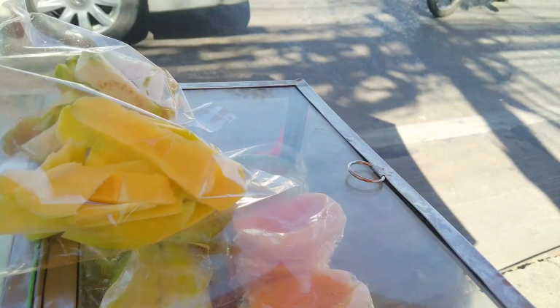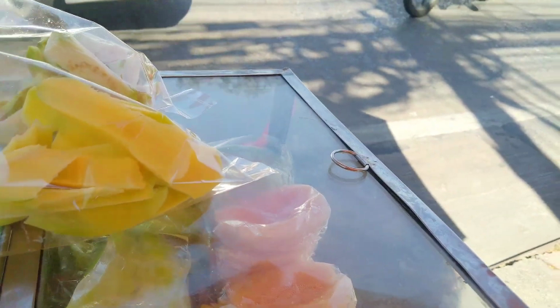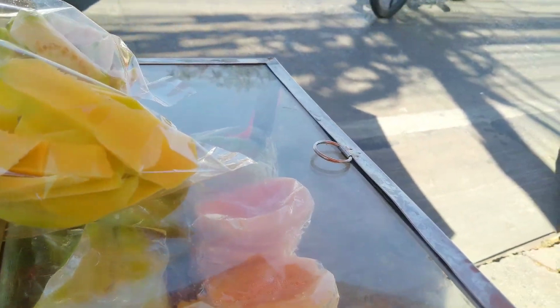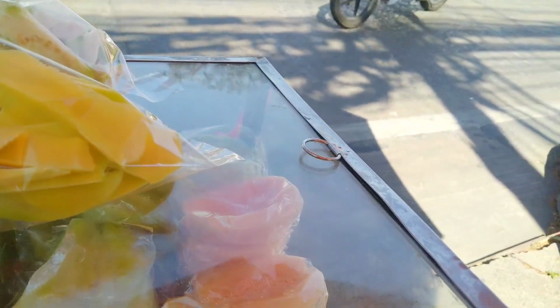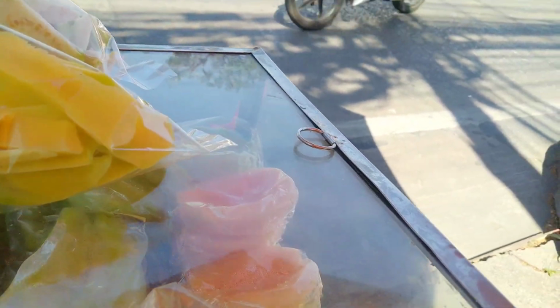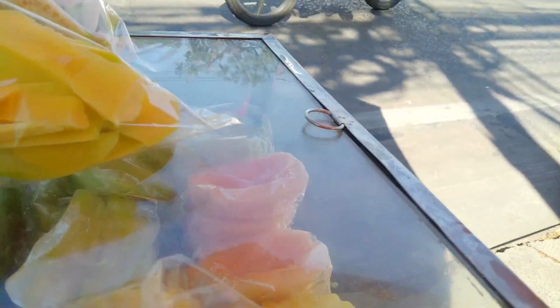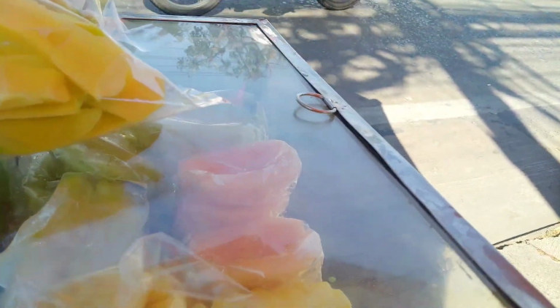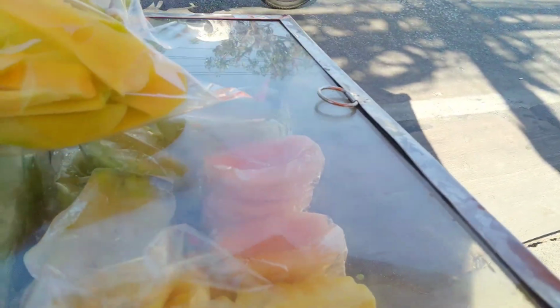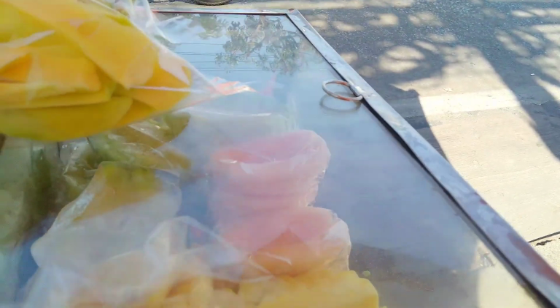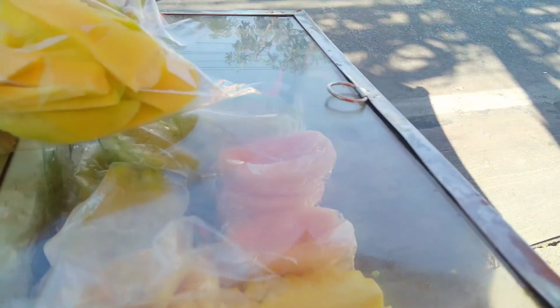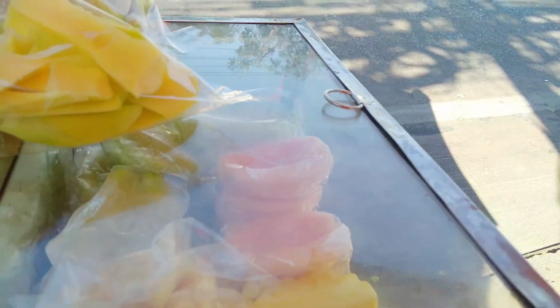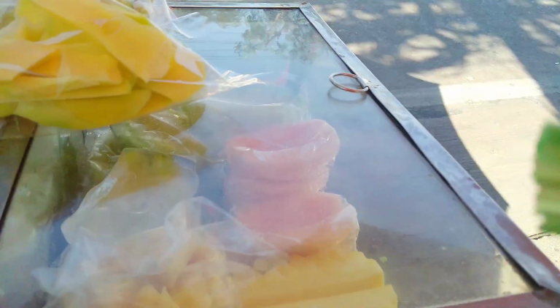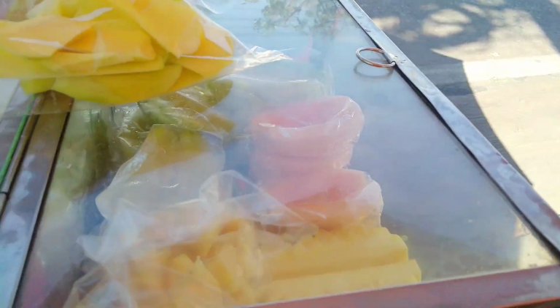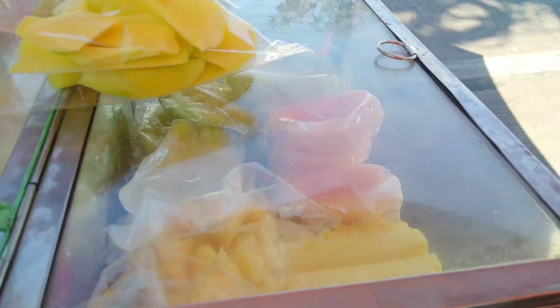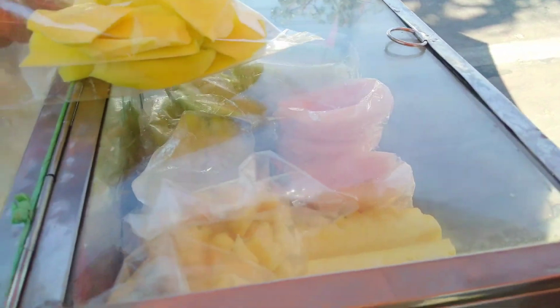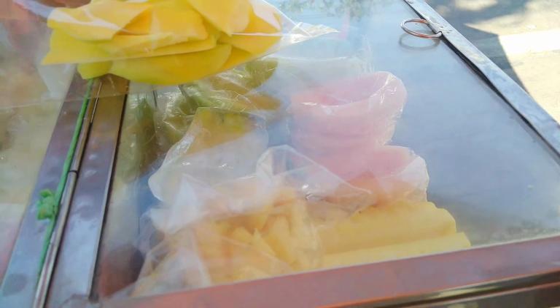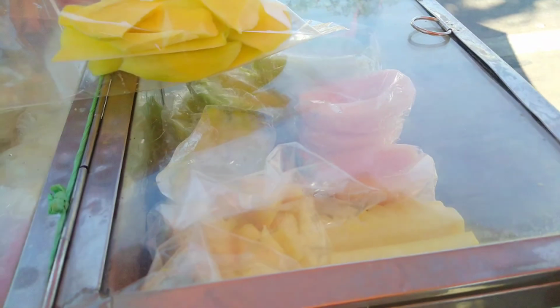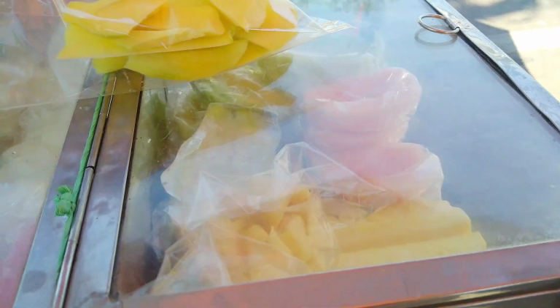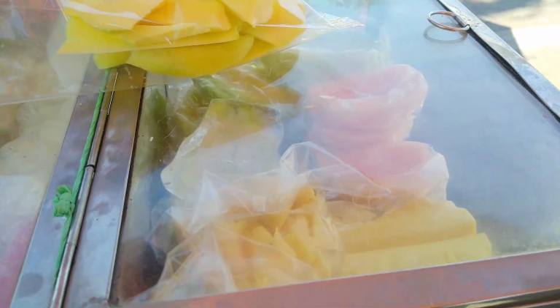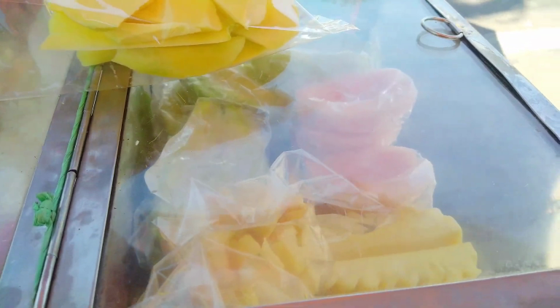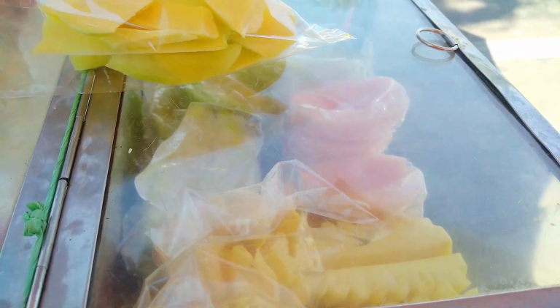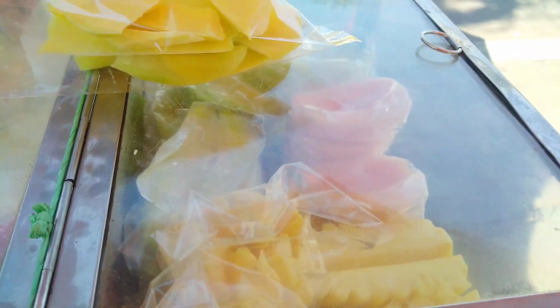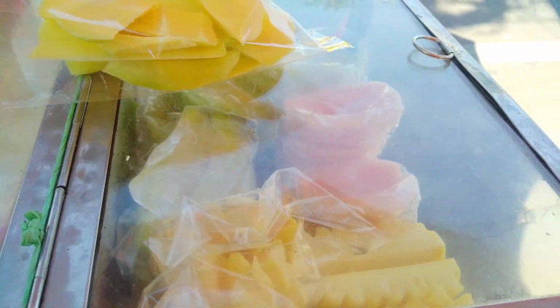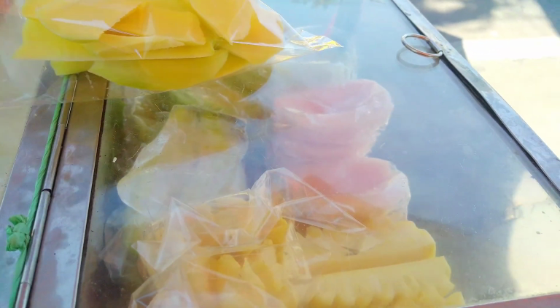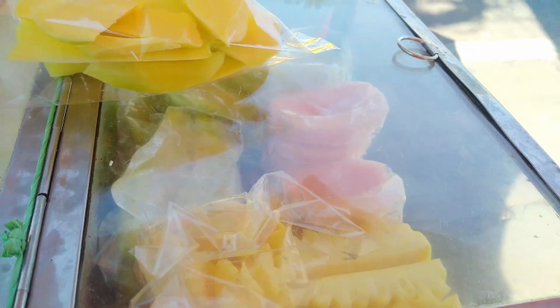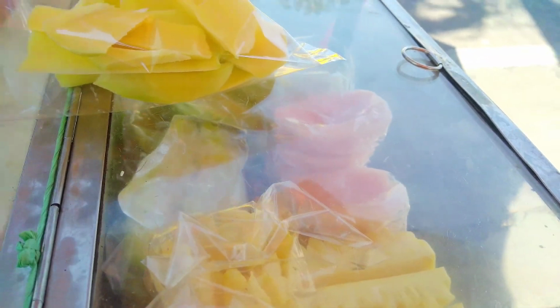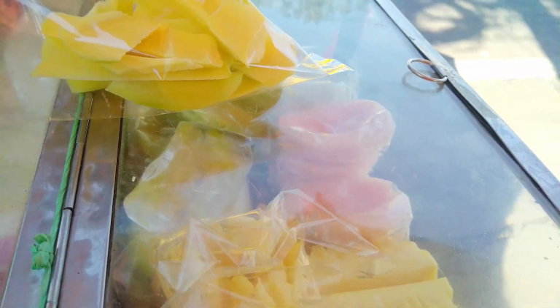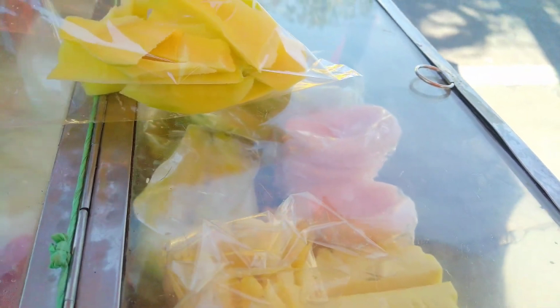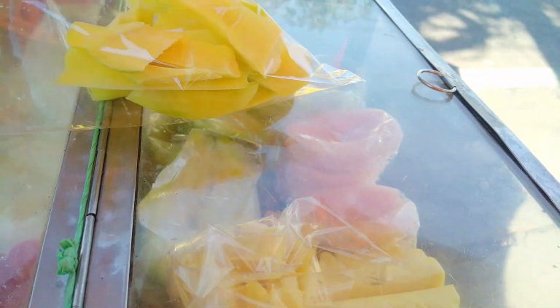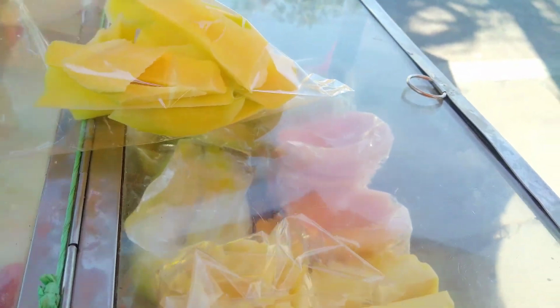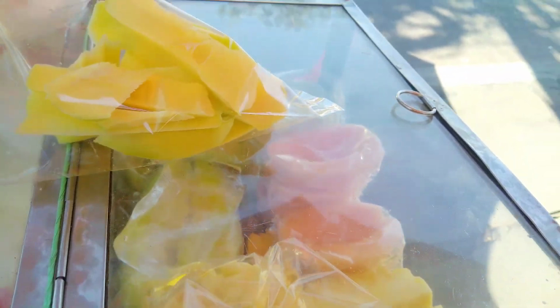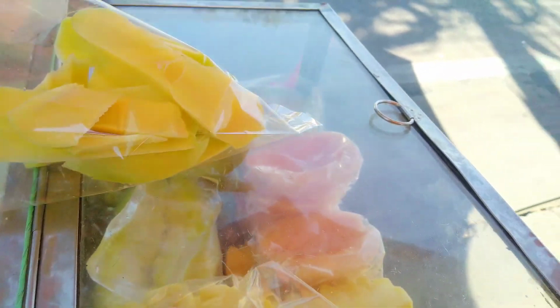Do you have water in the water? Yes, yes. It's a cantaloupe.